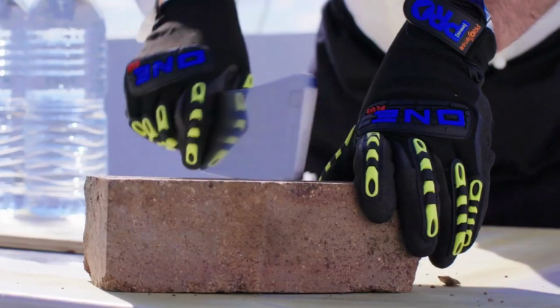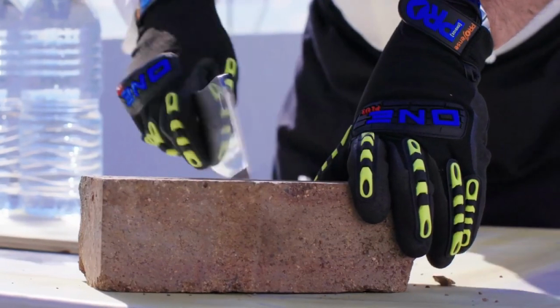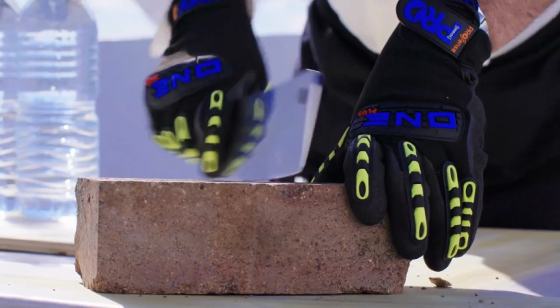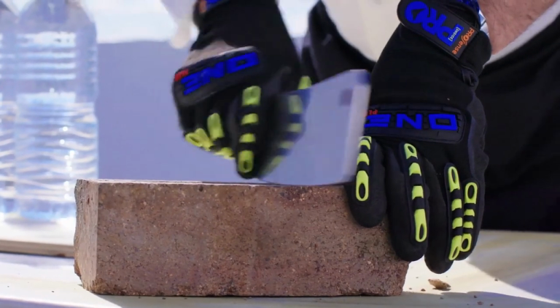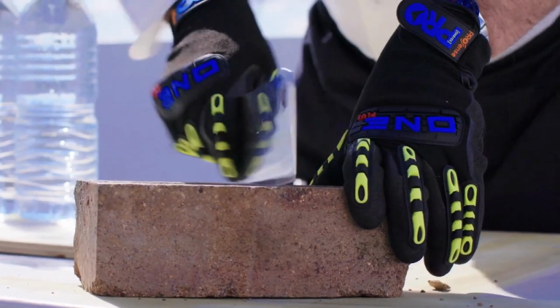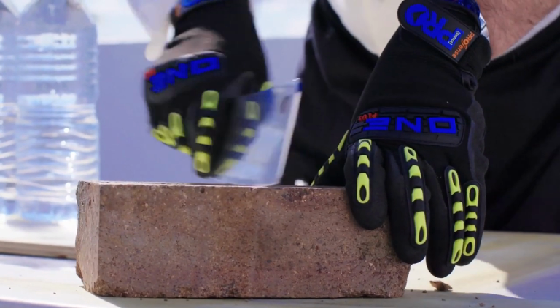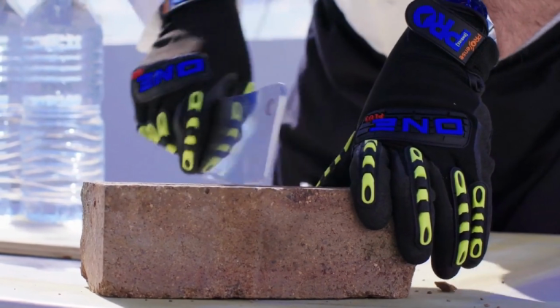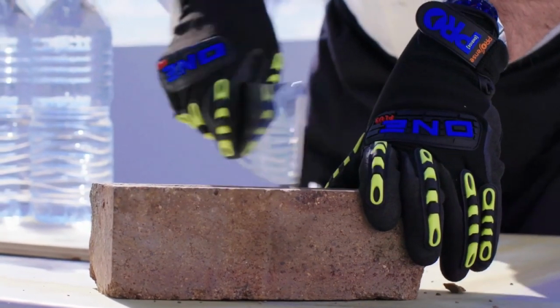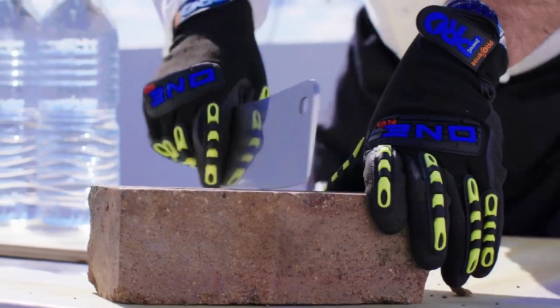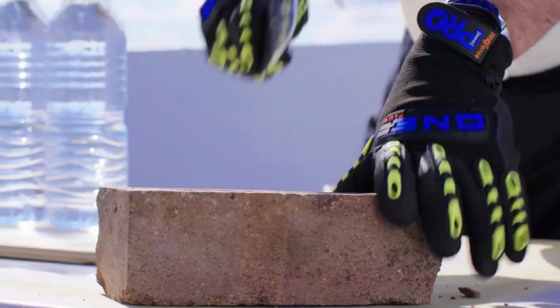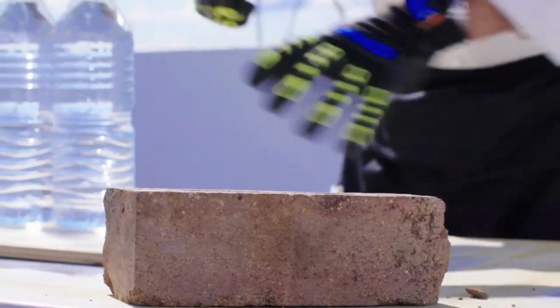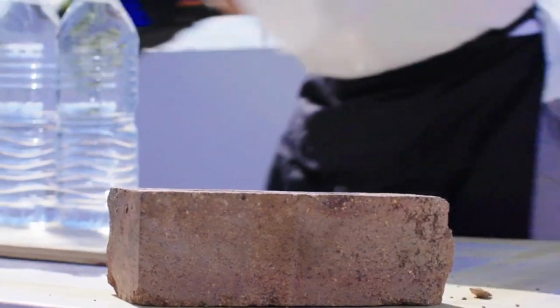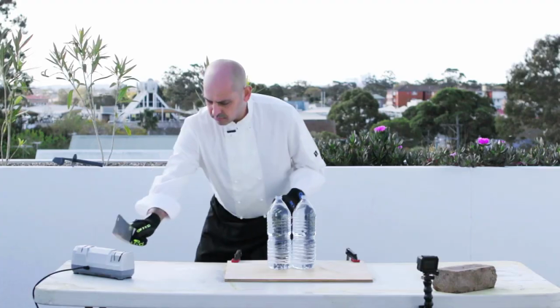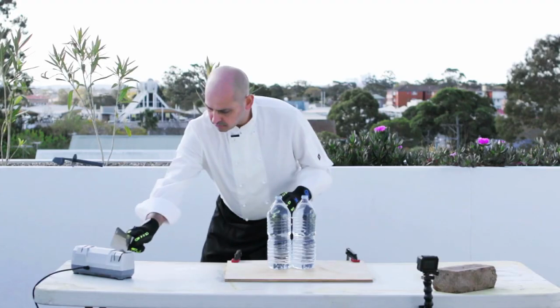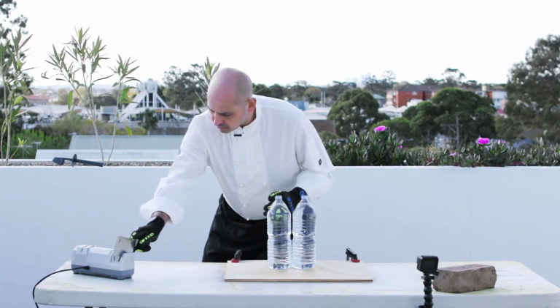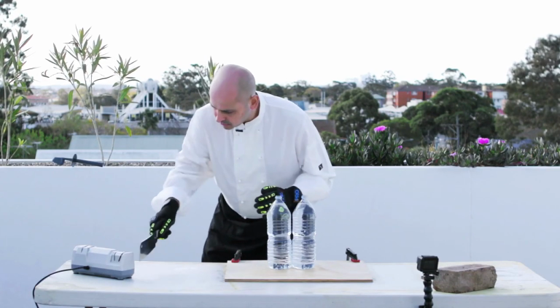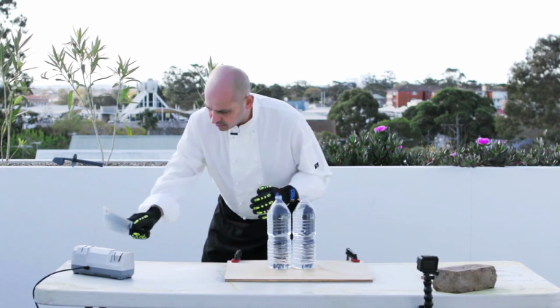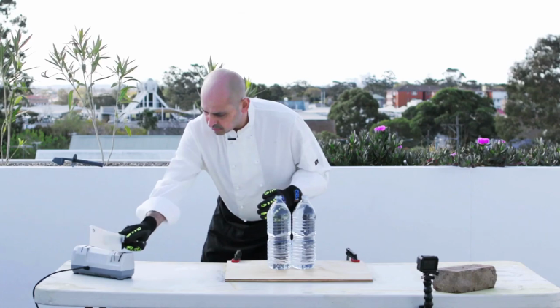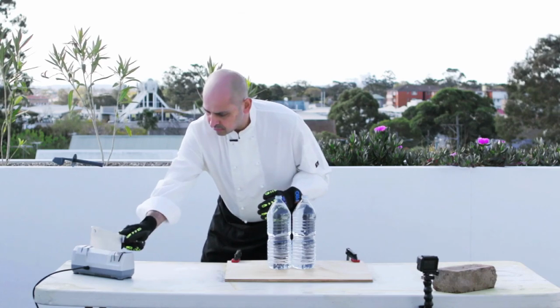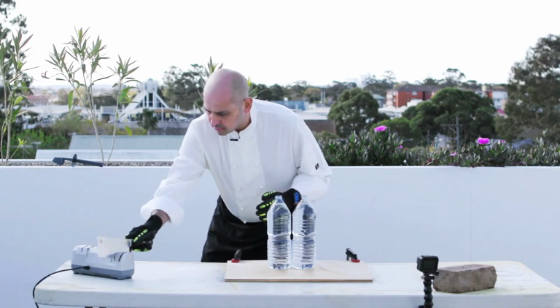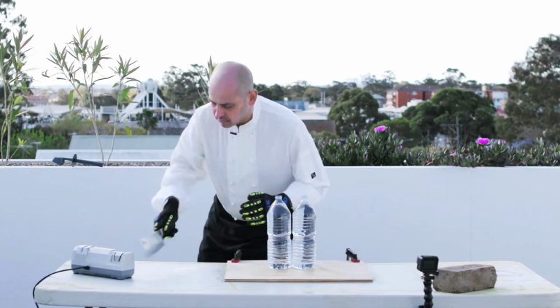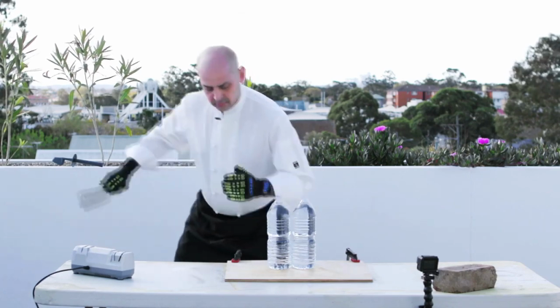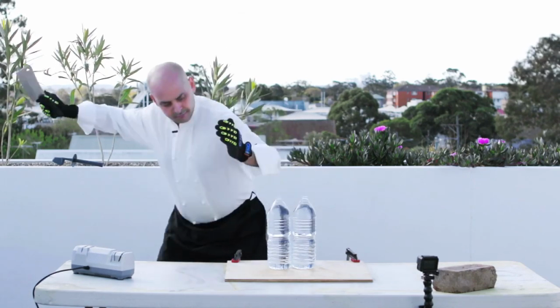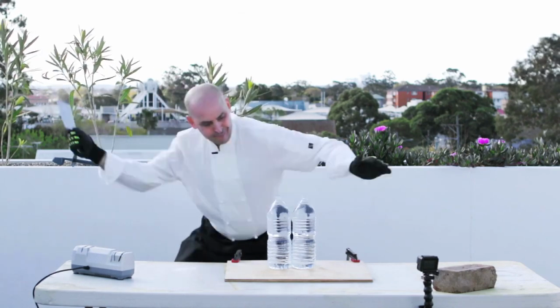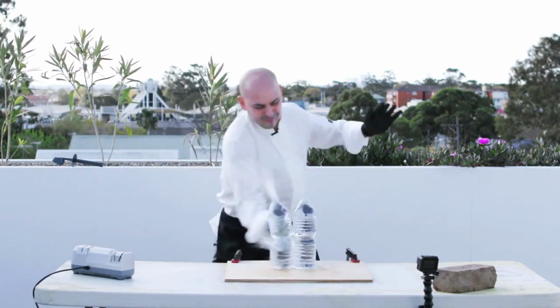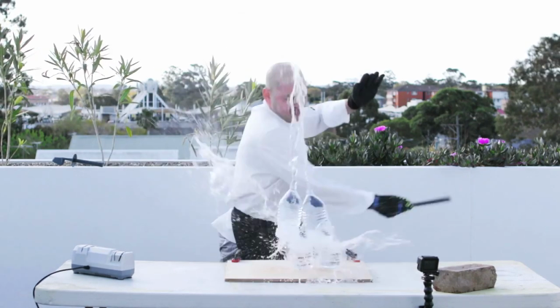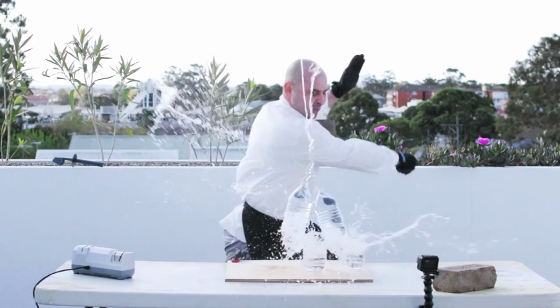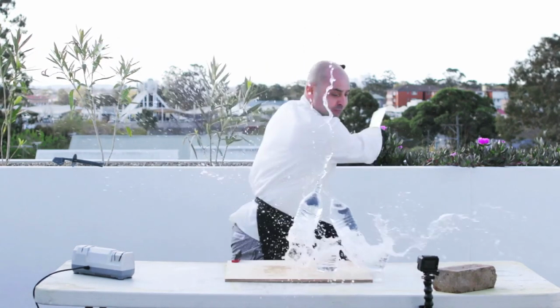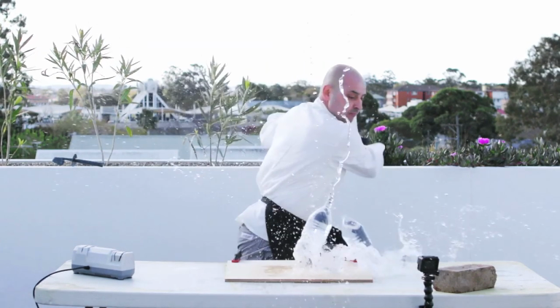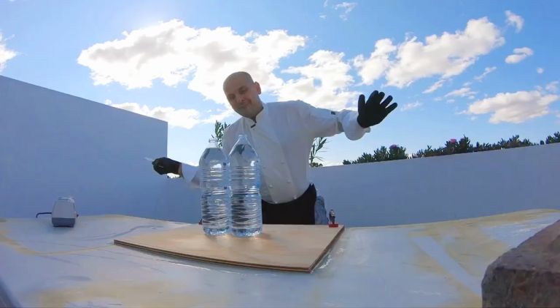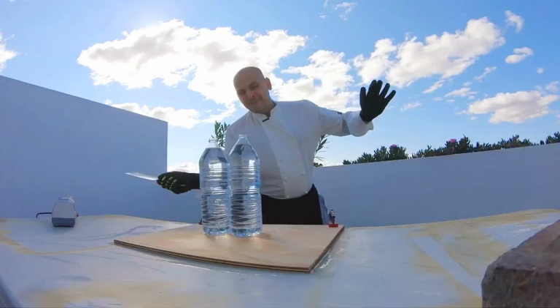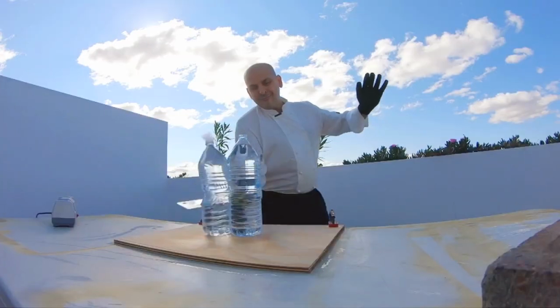Watch — we dulled this cleaver on a brick. Then with just a few passes through Chef Sharp's diamond-coated sharpening wheels, it's as sharp as a razor.